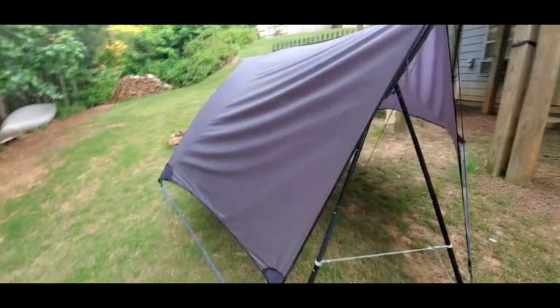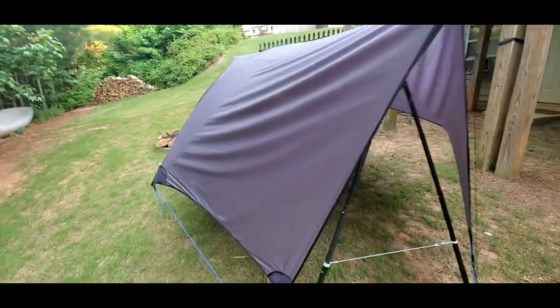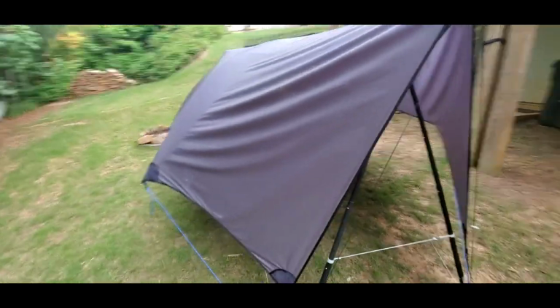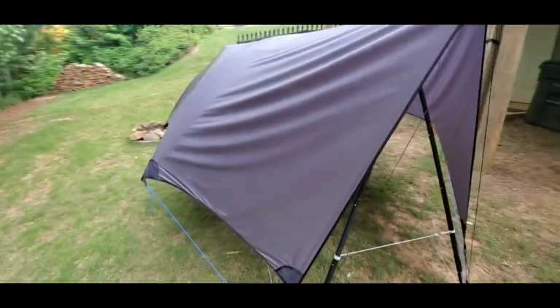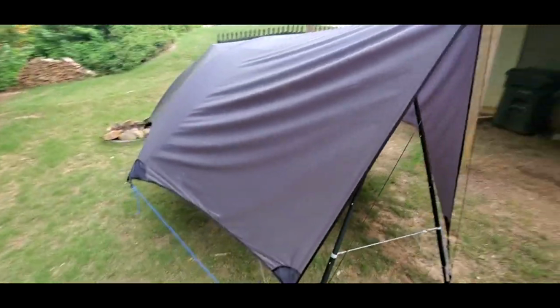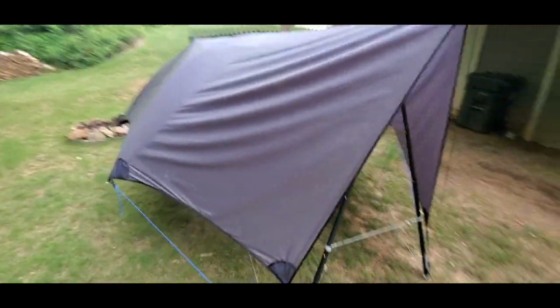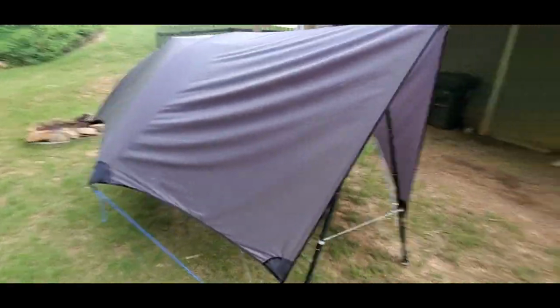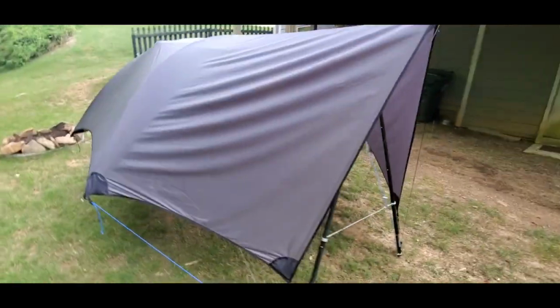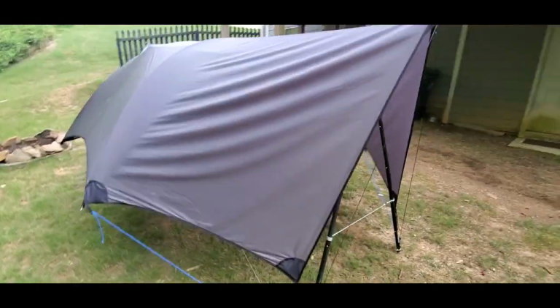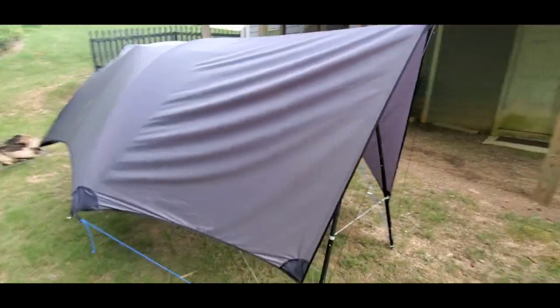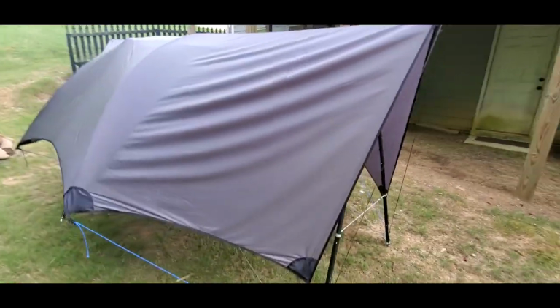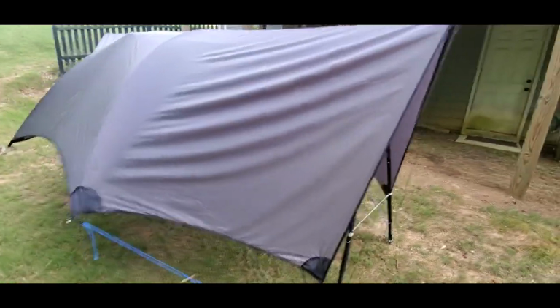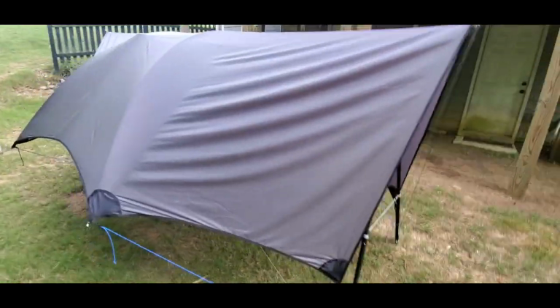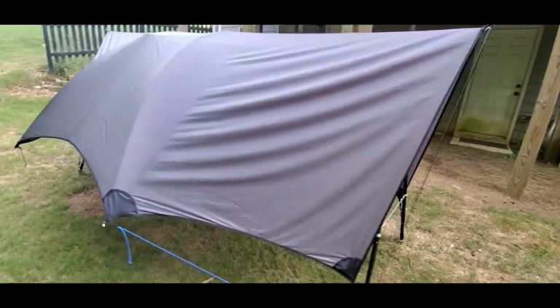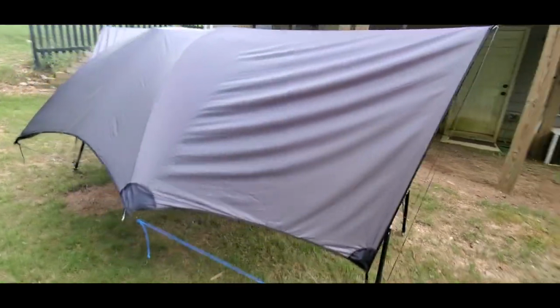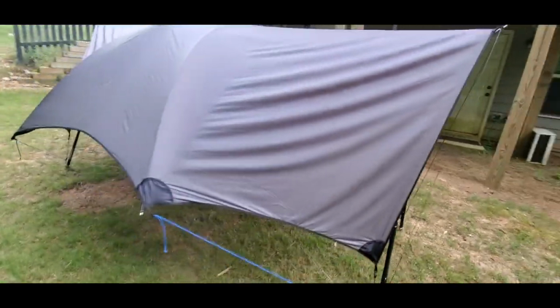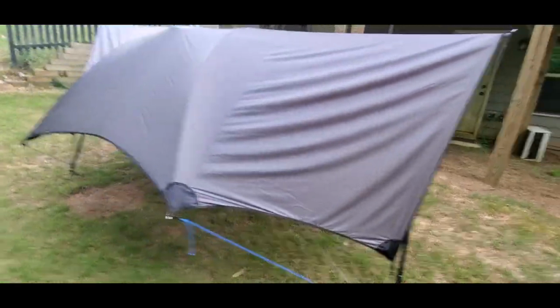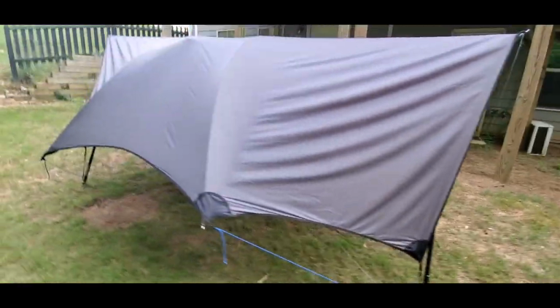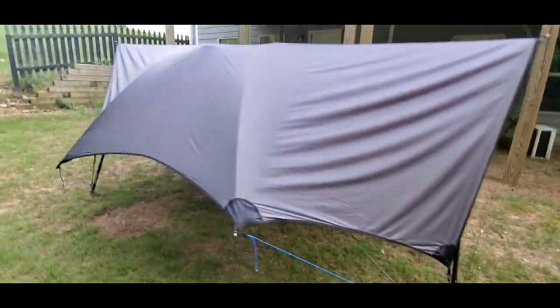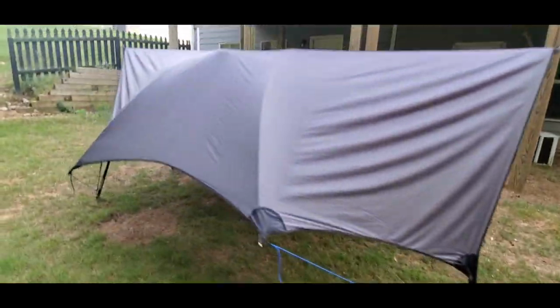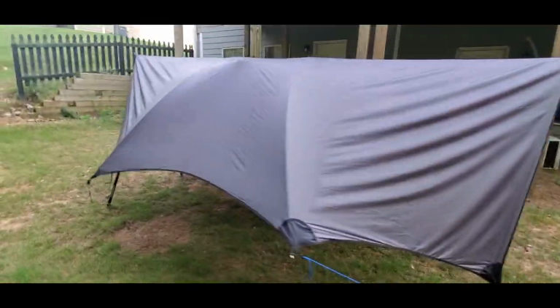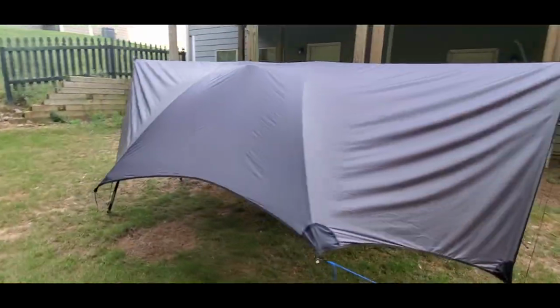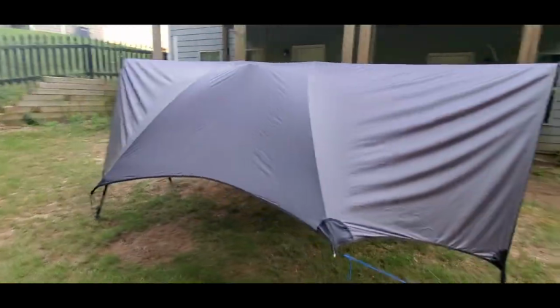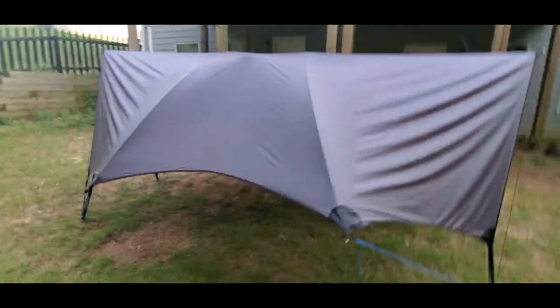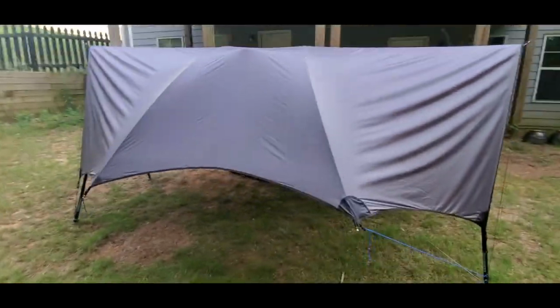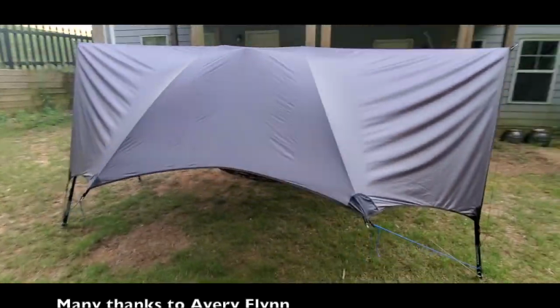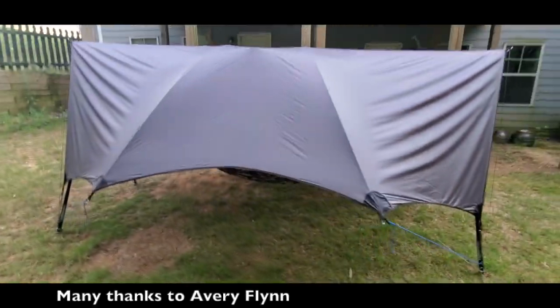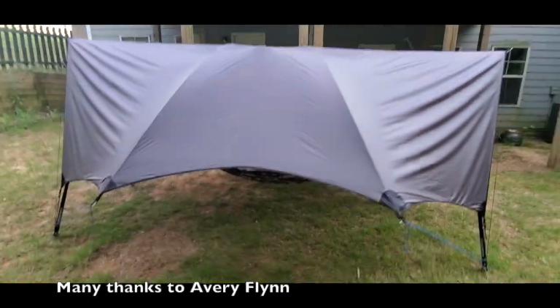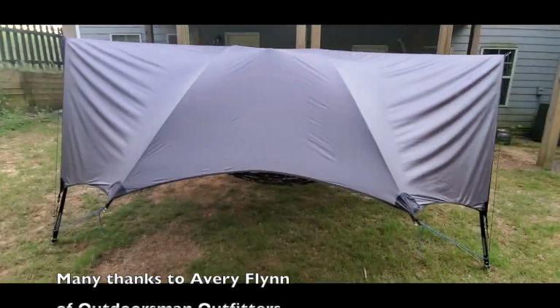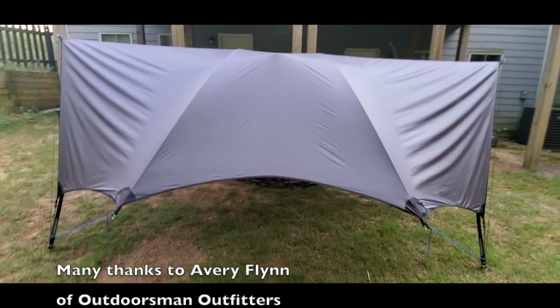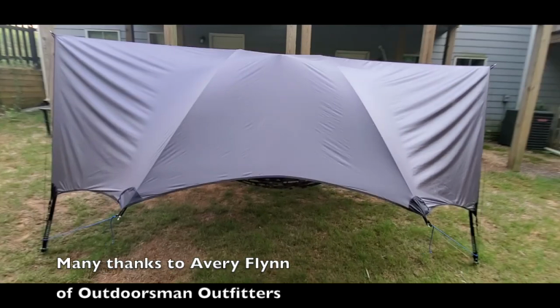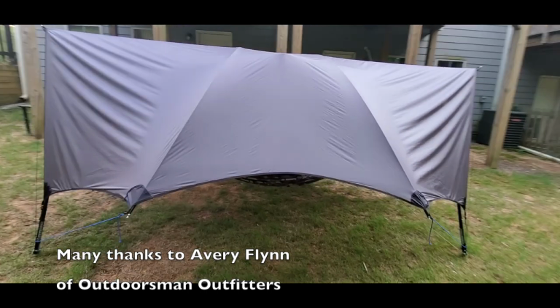That's a quick look at the Monster Fly hitched on the Yobo Gear Cricket Stand.